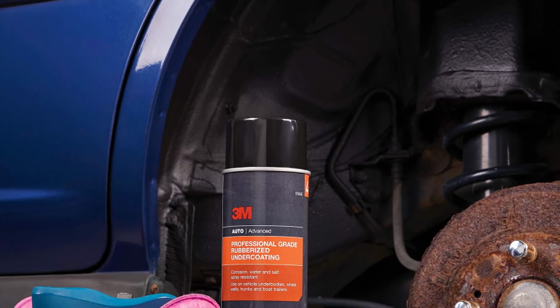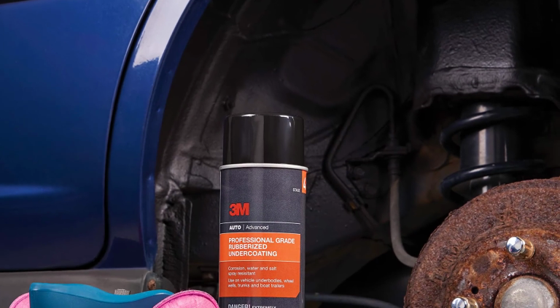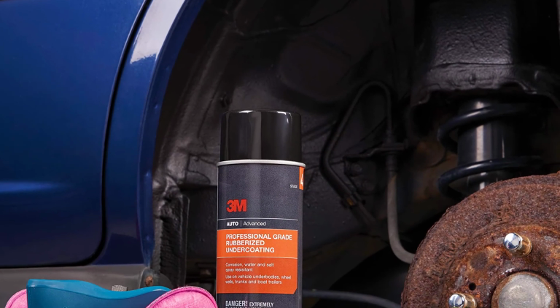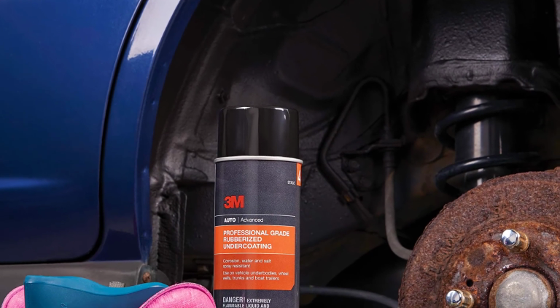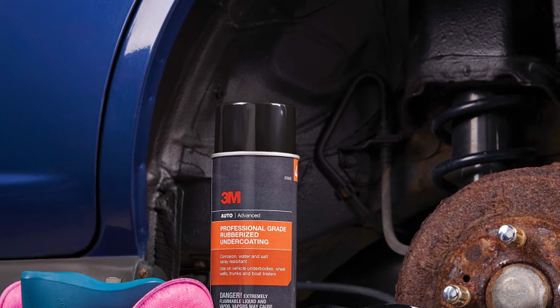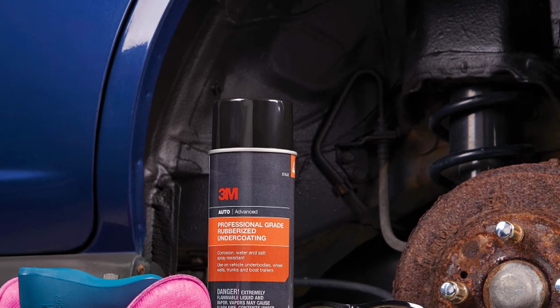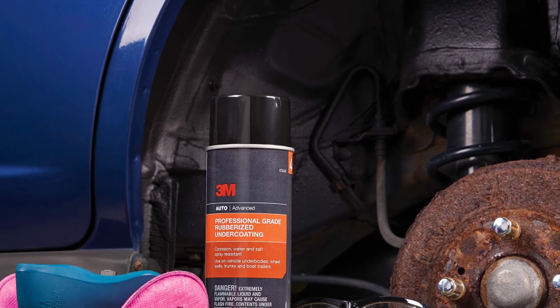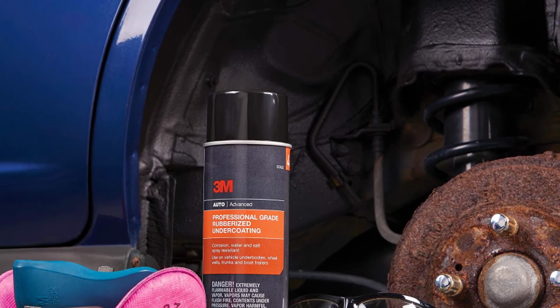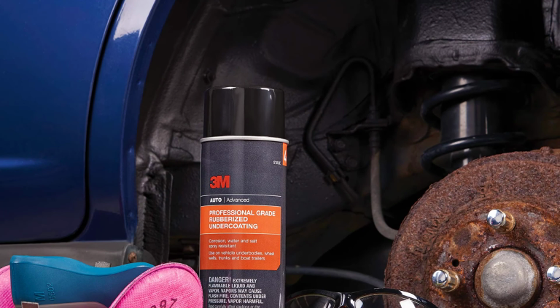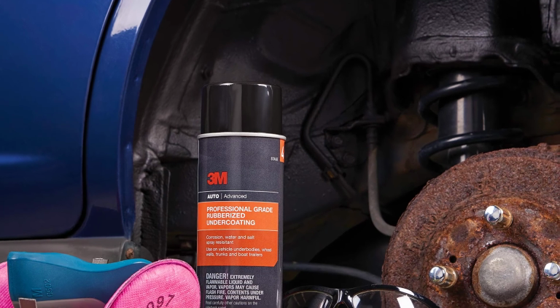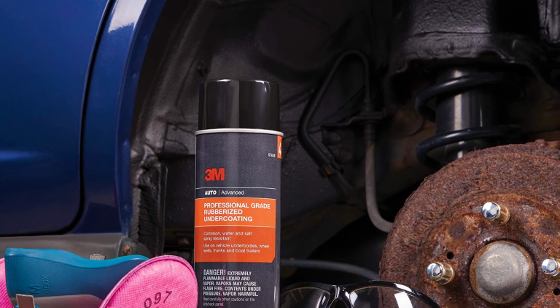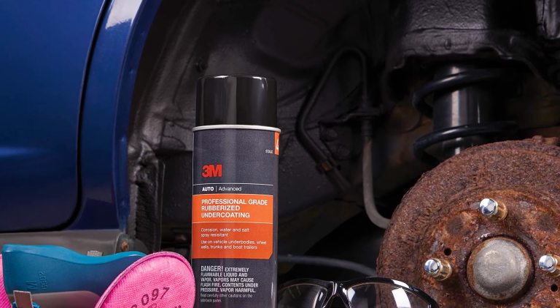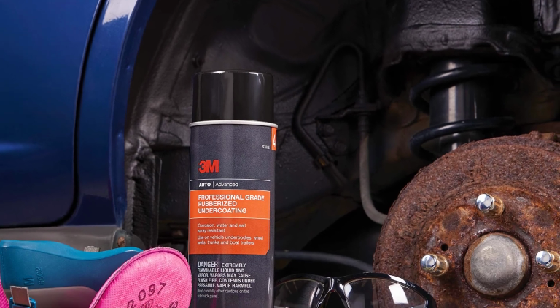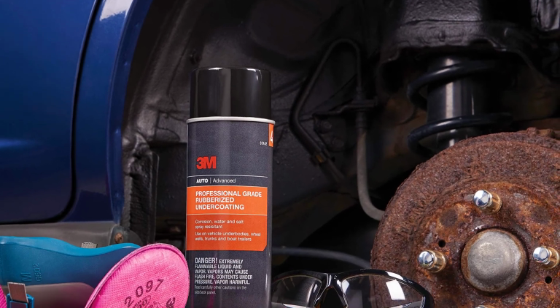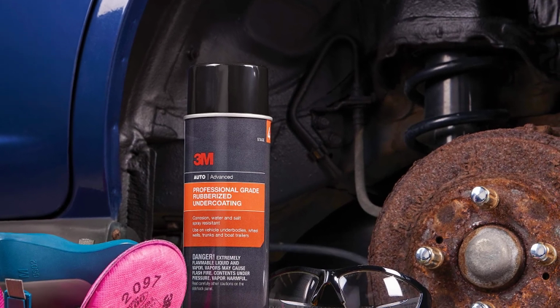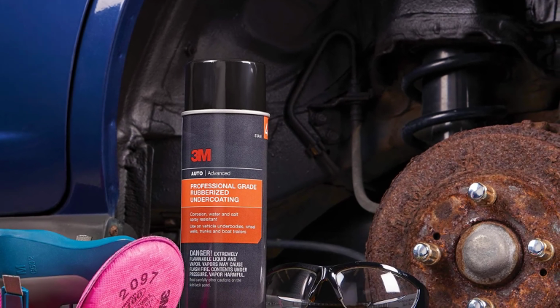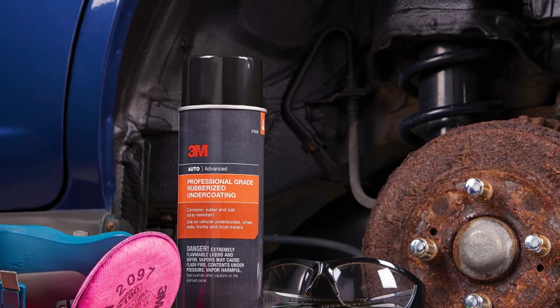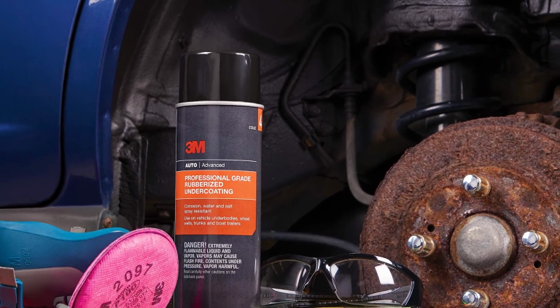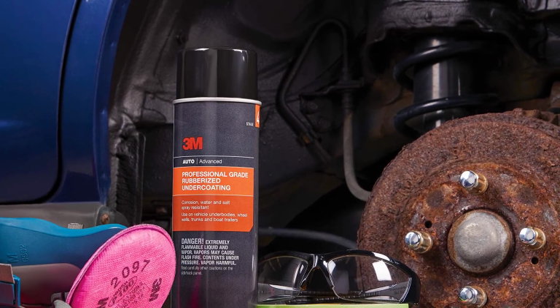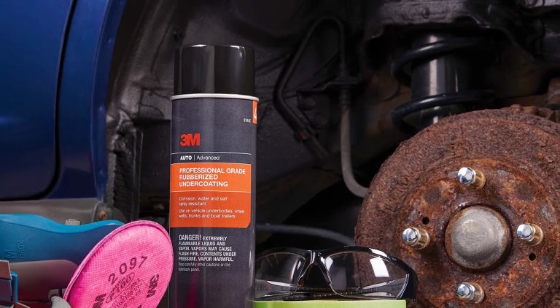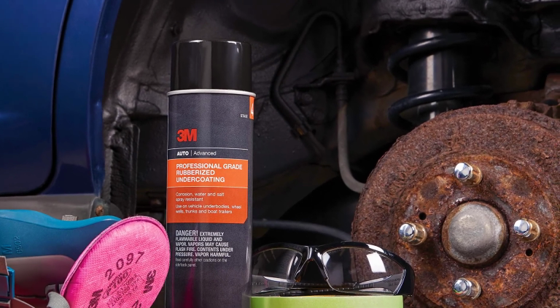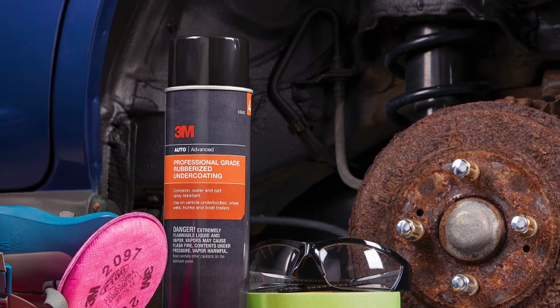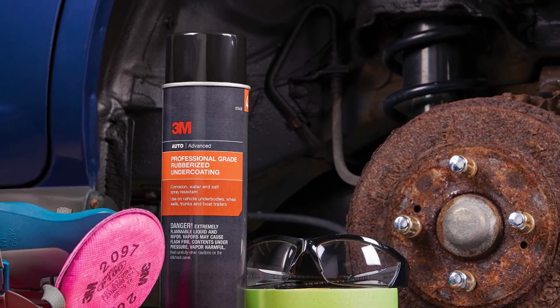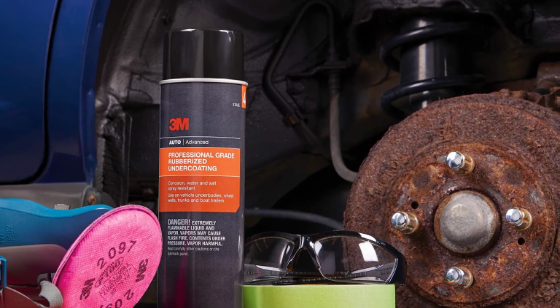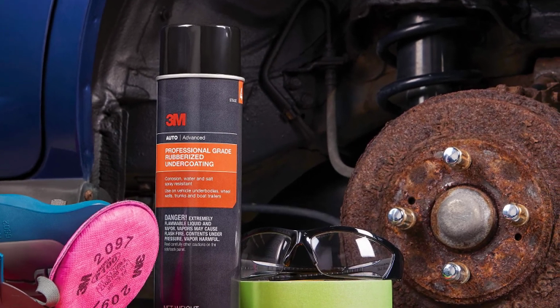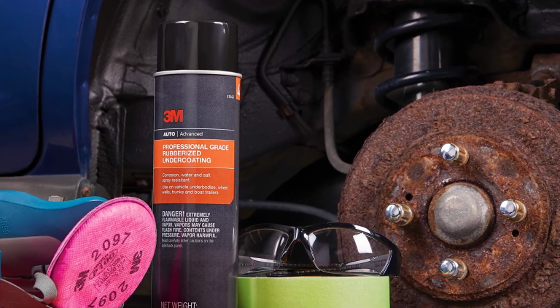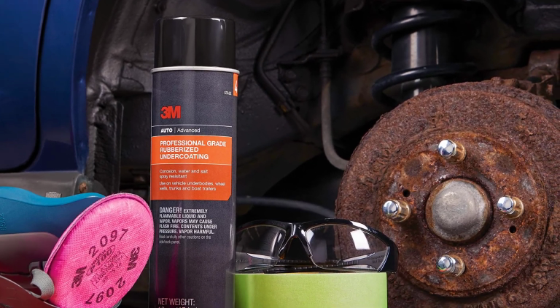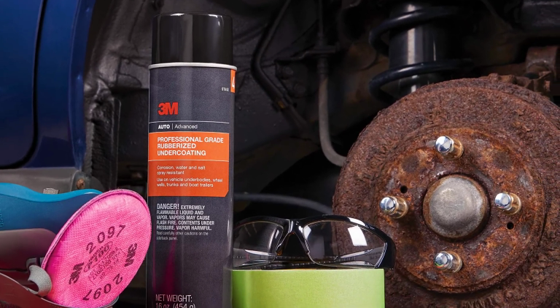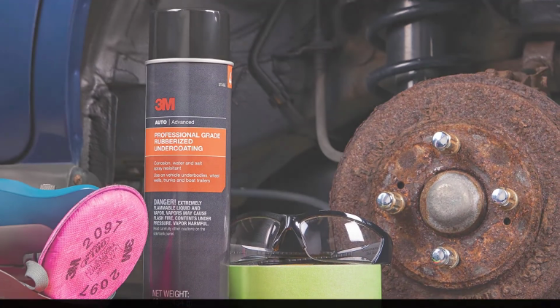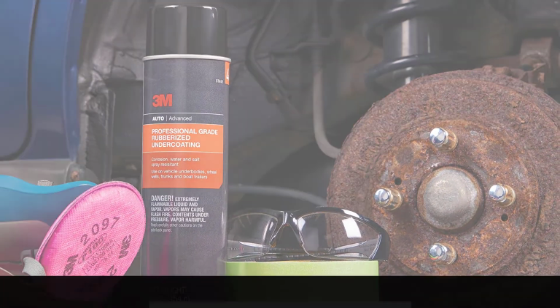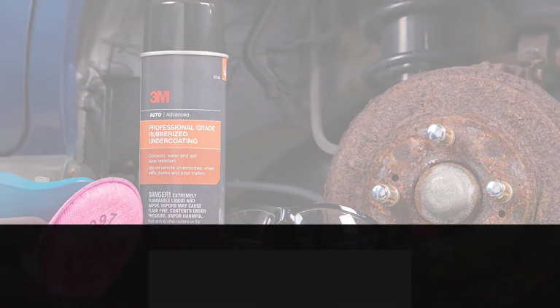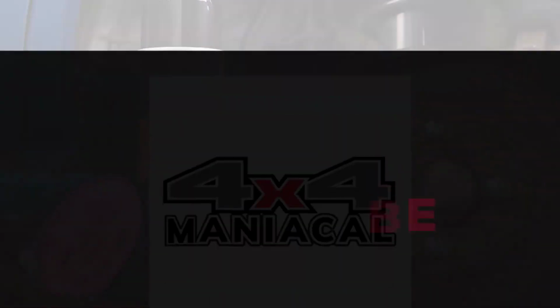That was our list of the top five best undercoating for trucks.